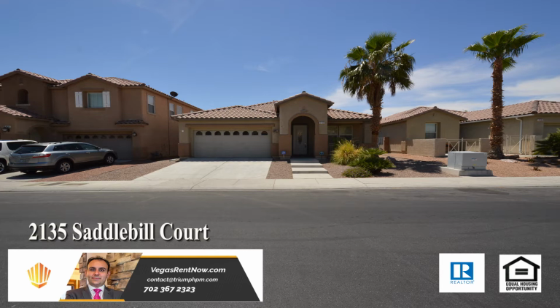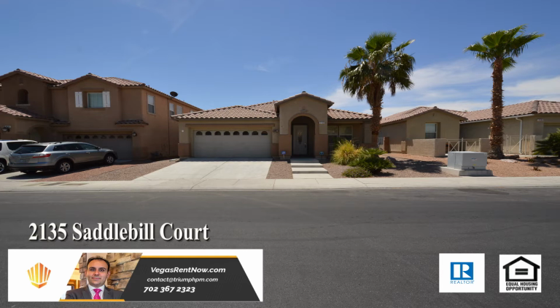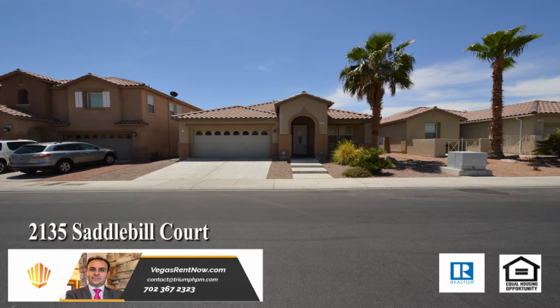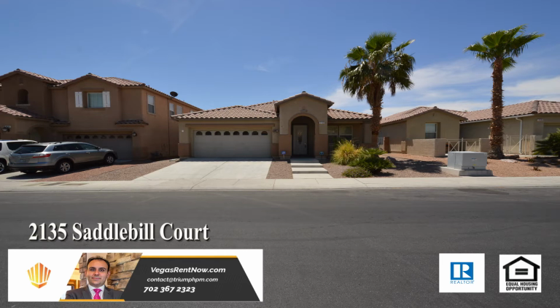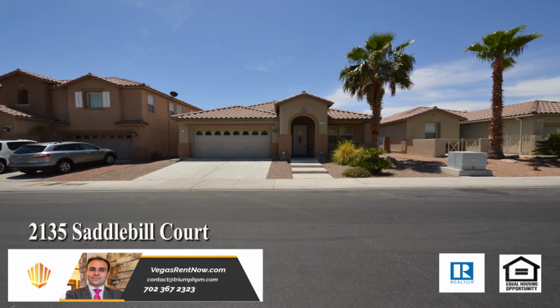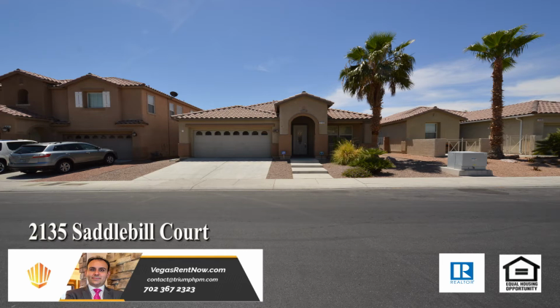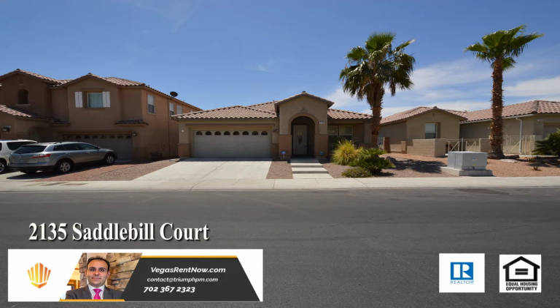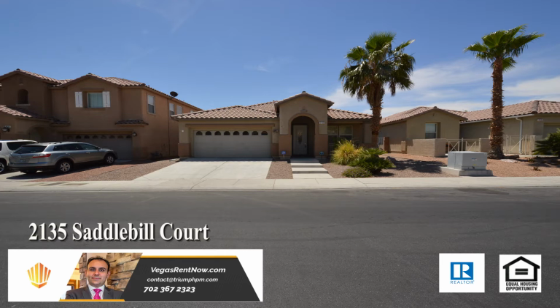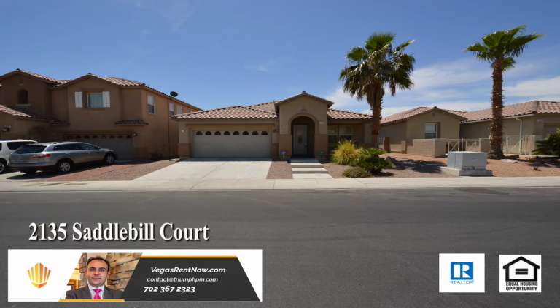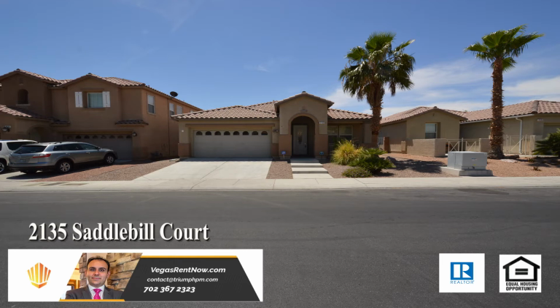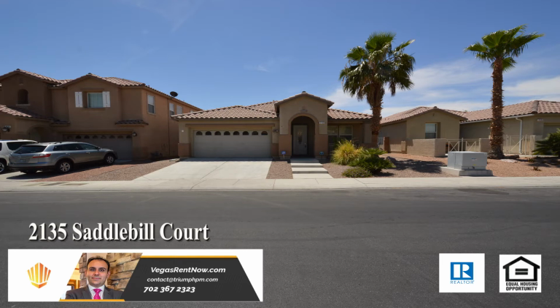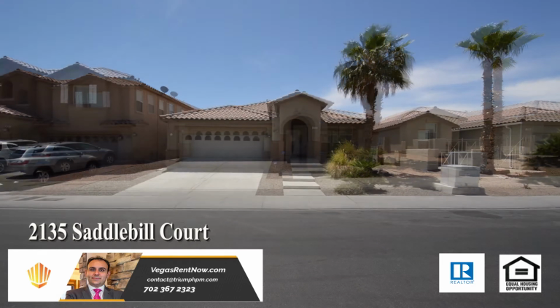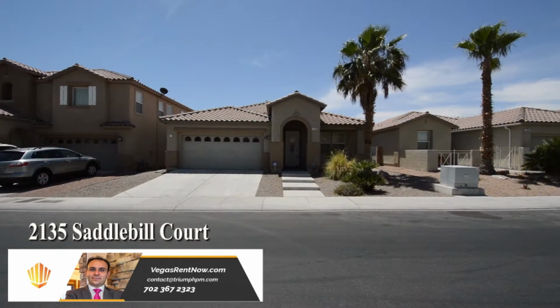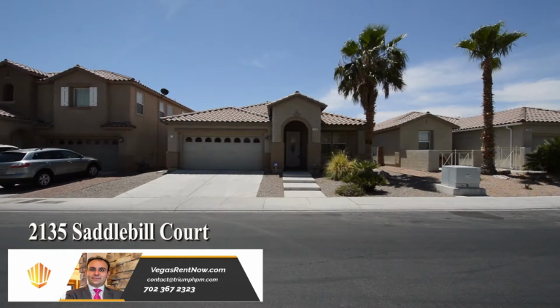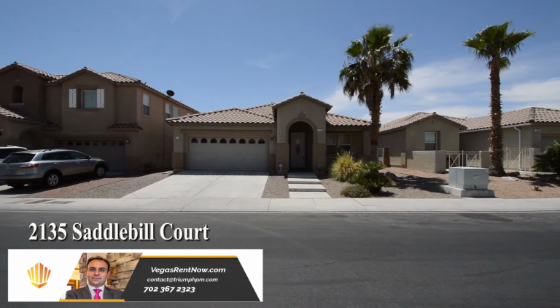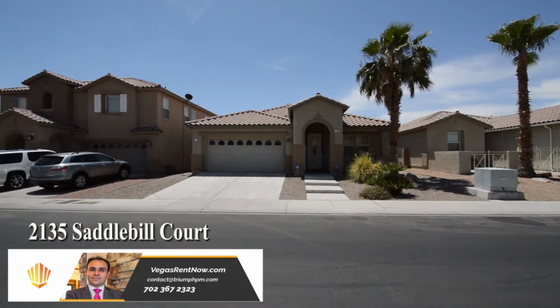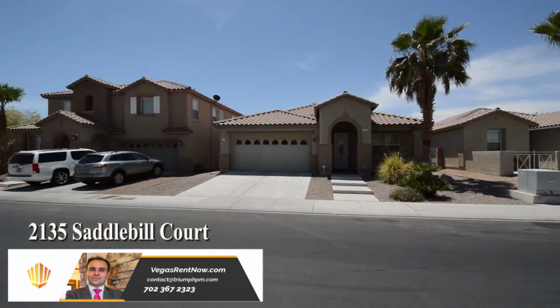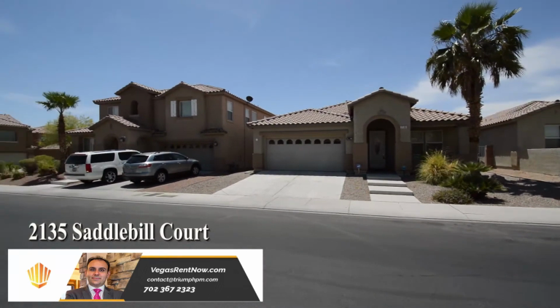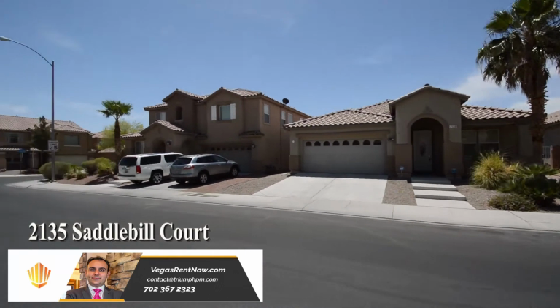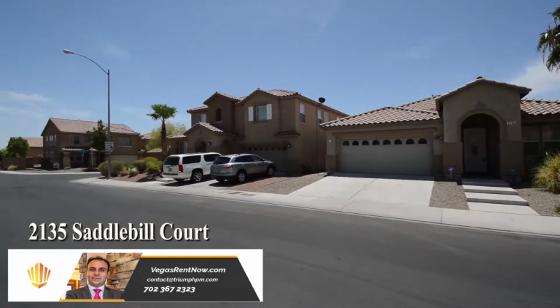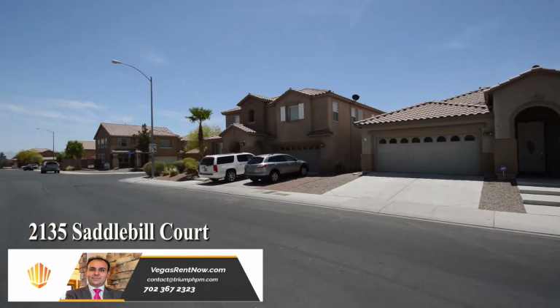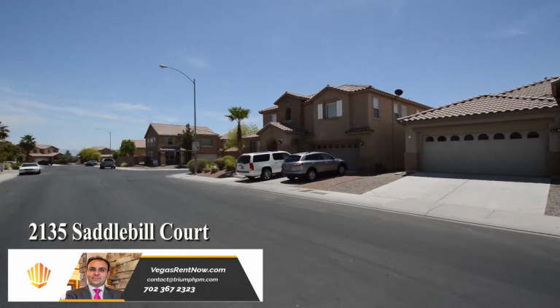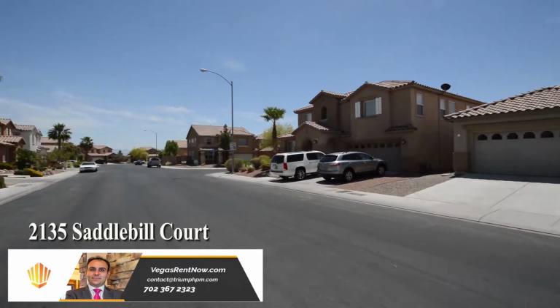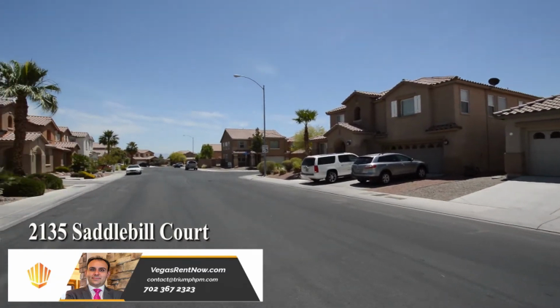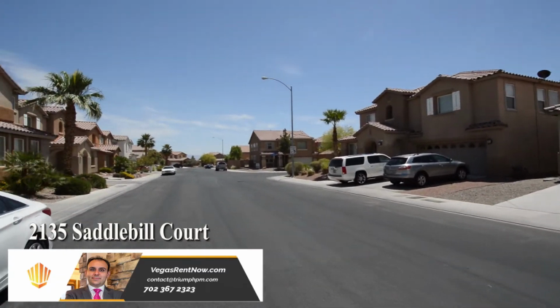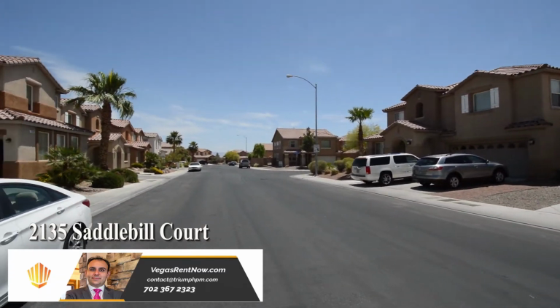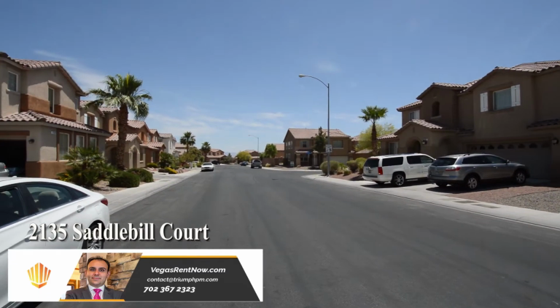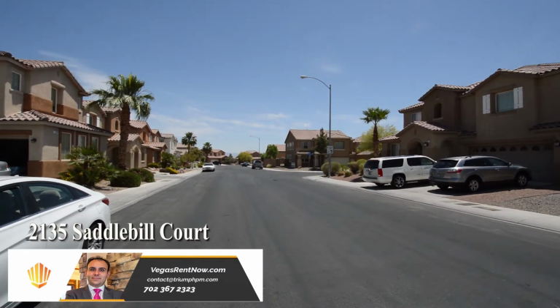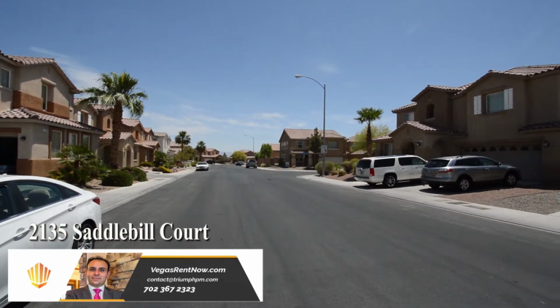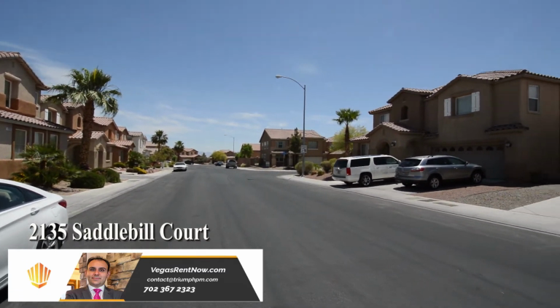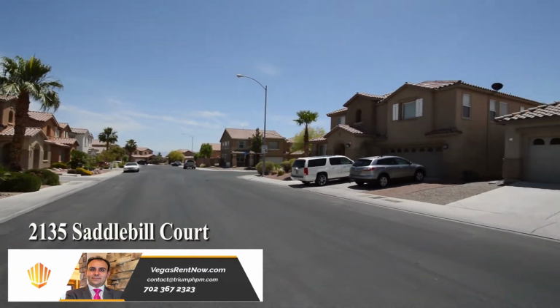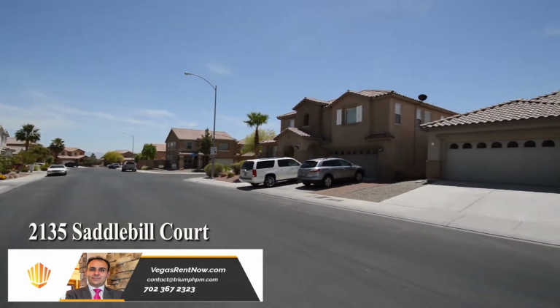This home is in an Aliente community with shopping, schools, parks, casino, and easy 215 access nearby.